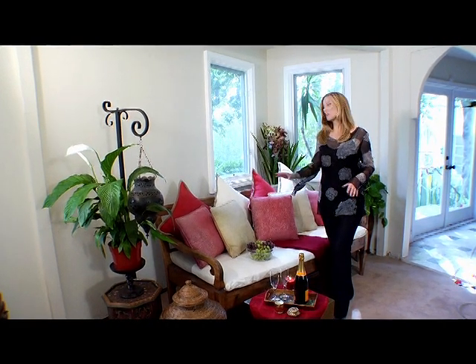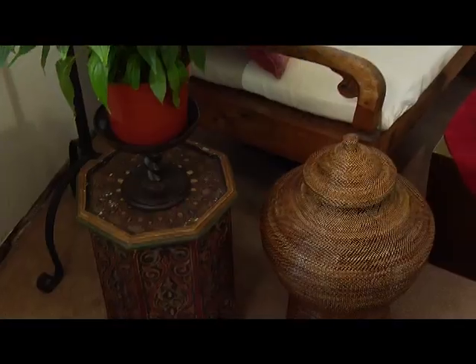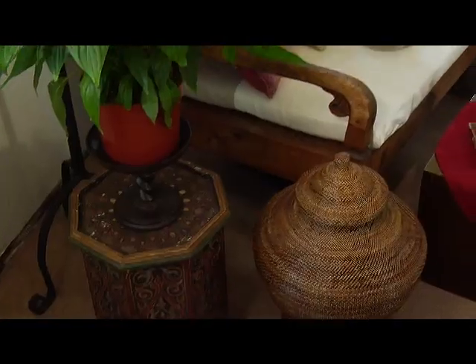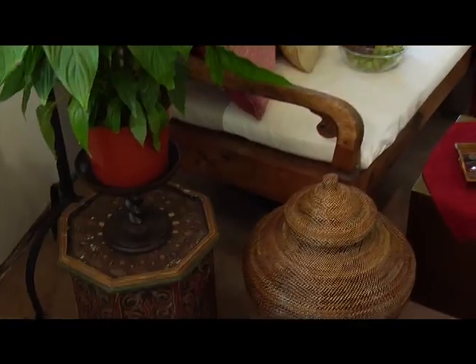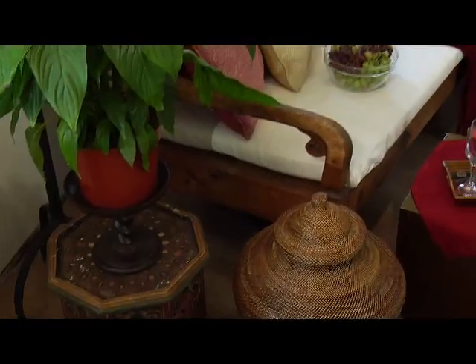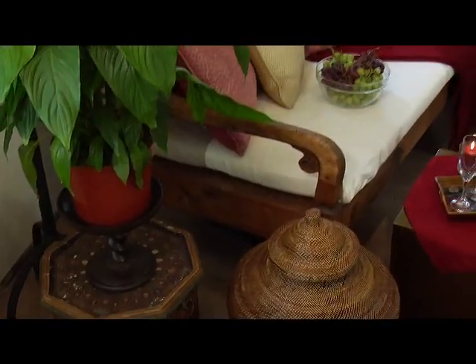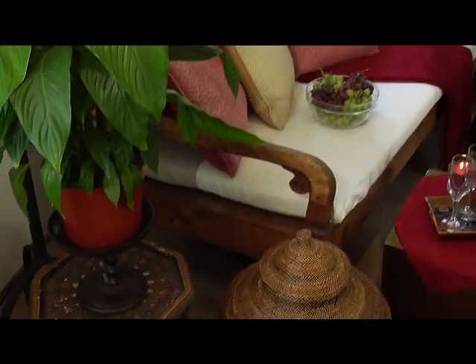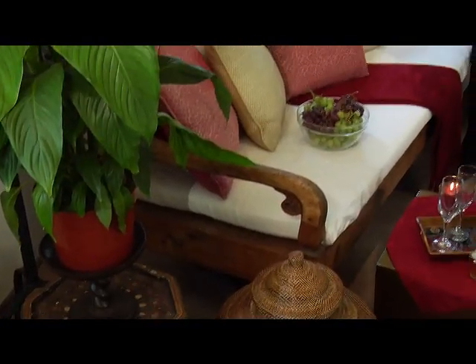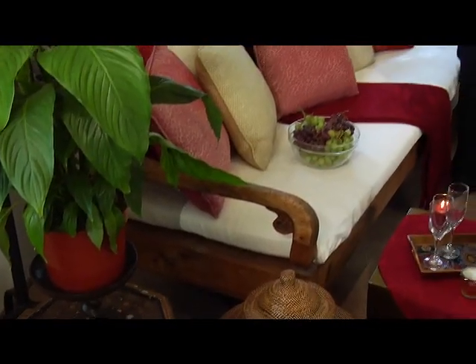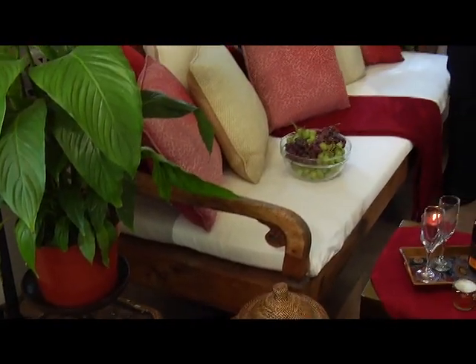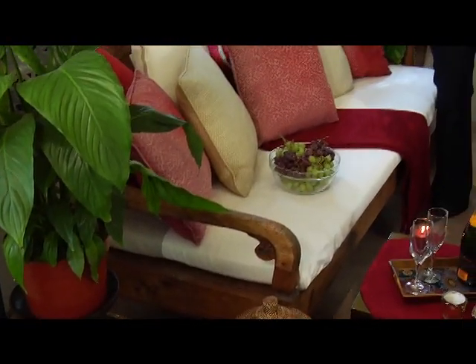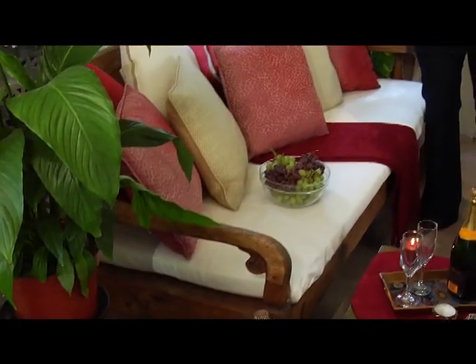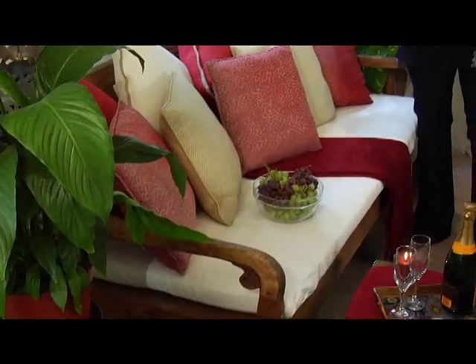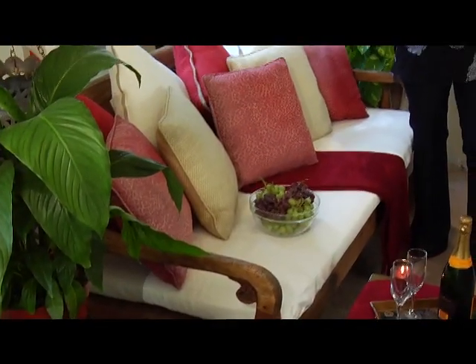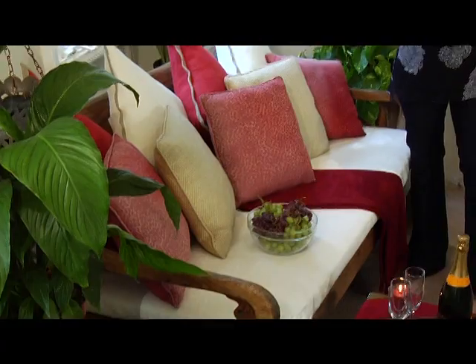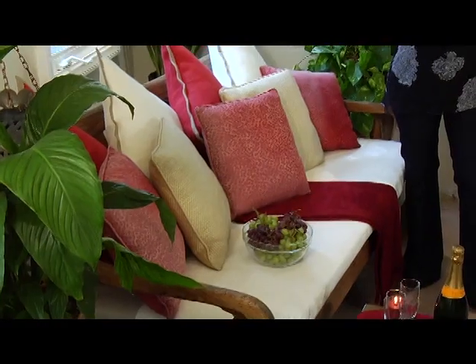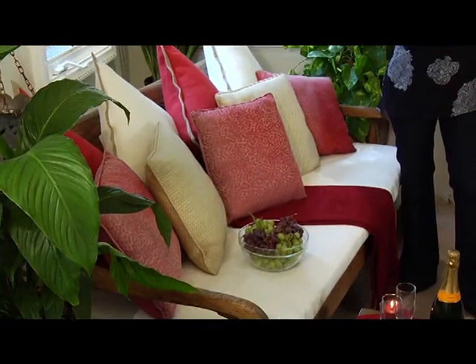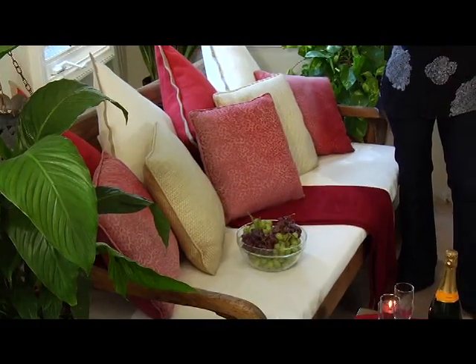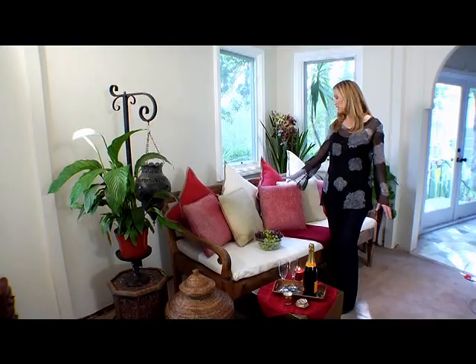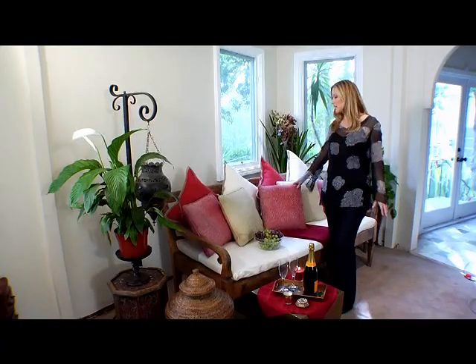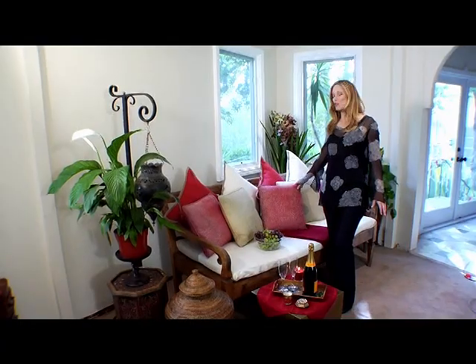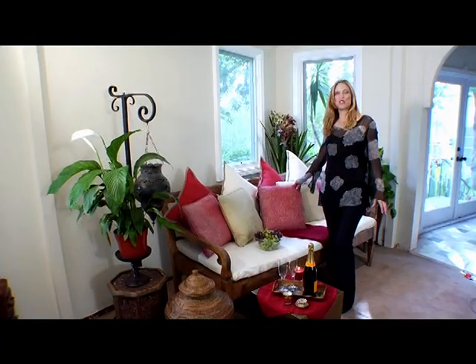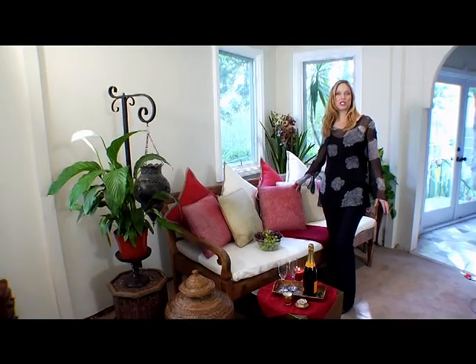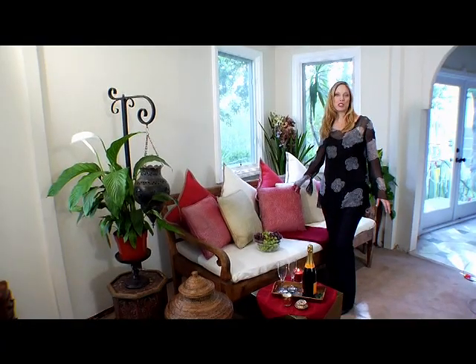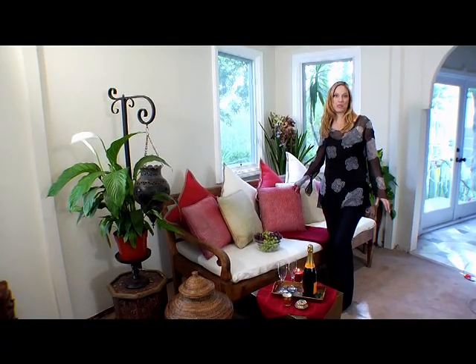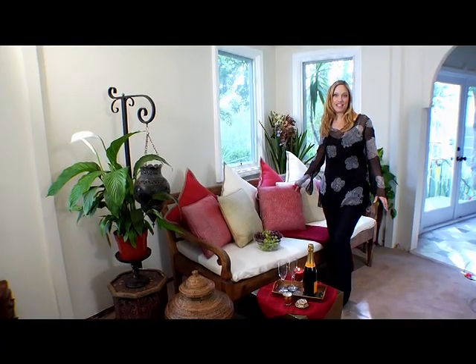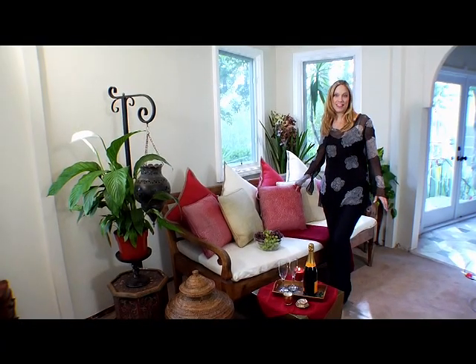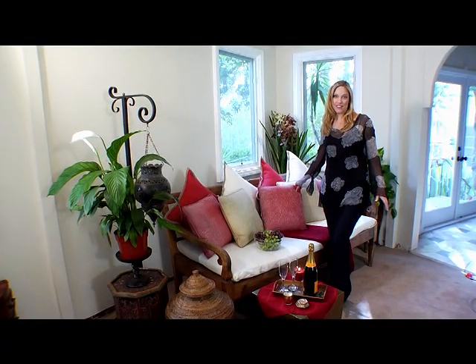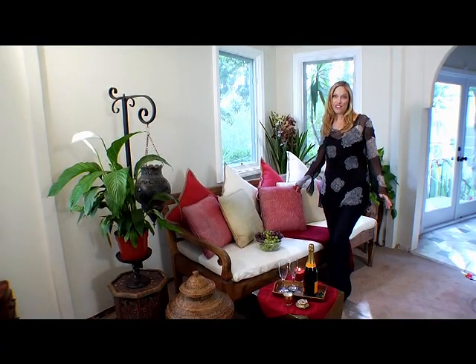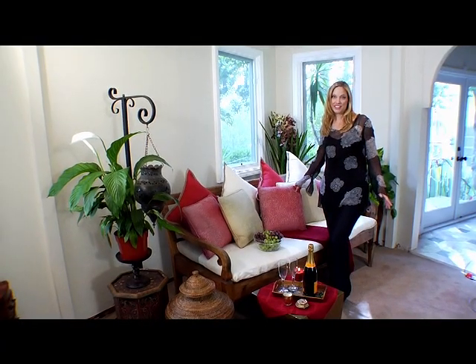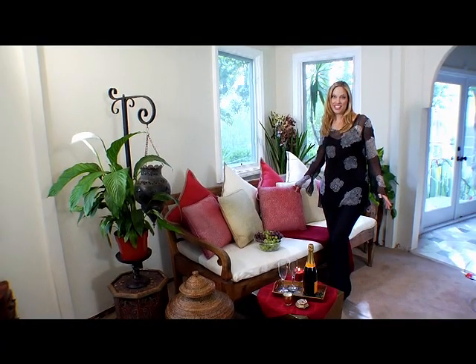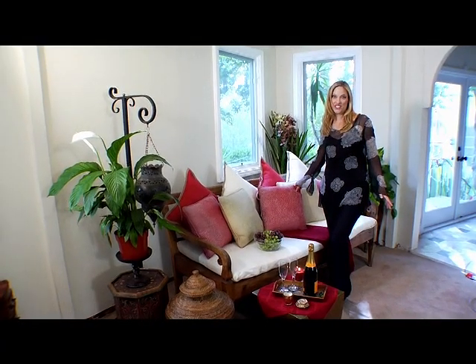The main color for the love area is pinks and reds, so we've added plenty of cushions to bring in that fire energy.